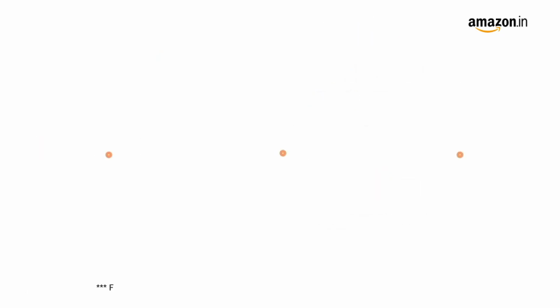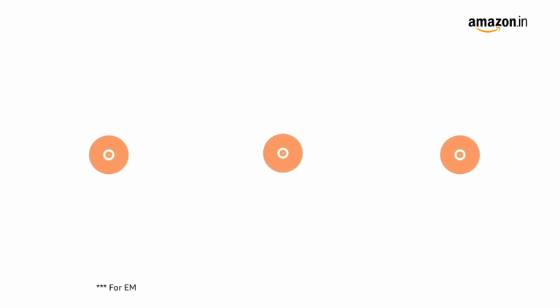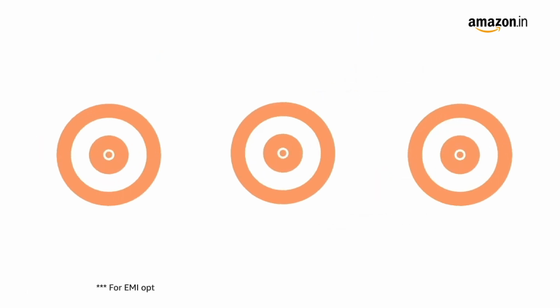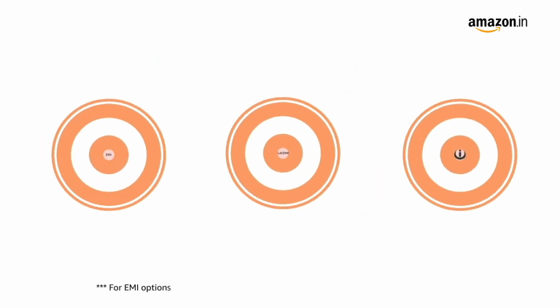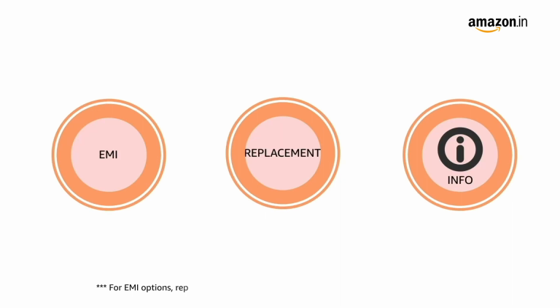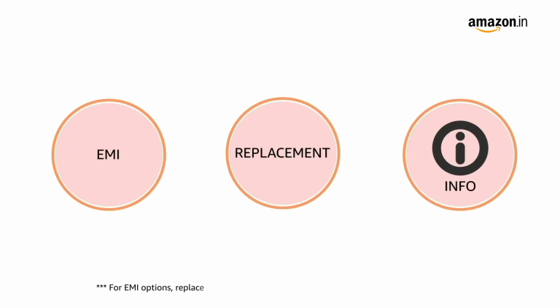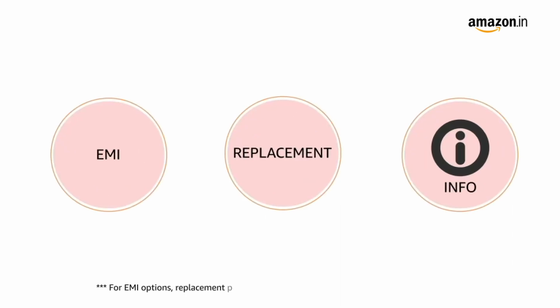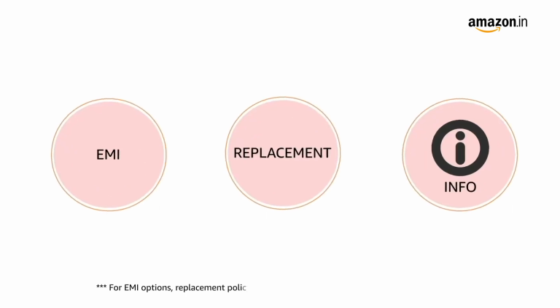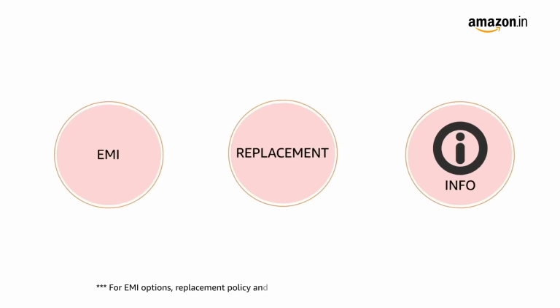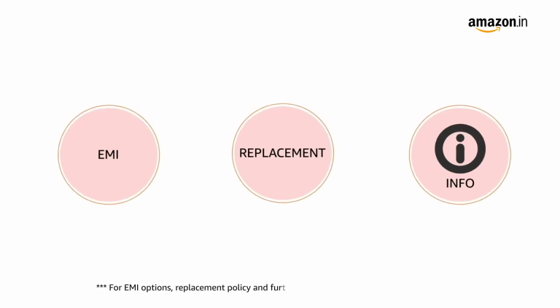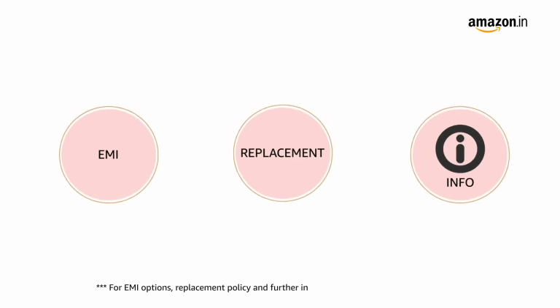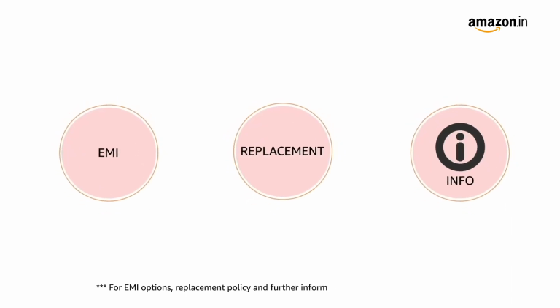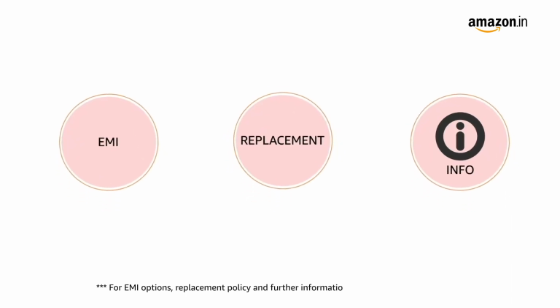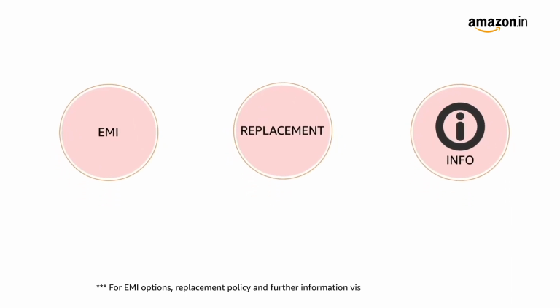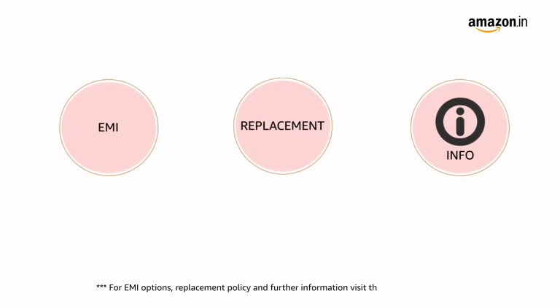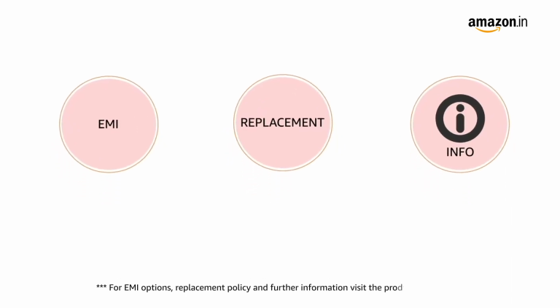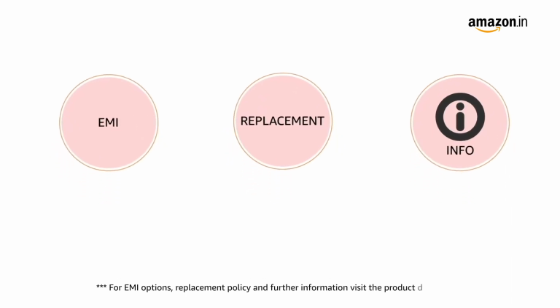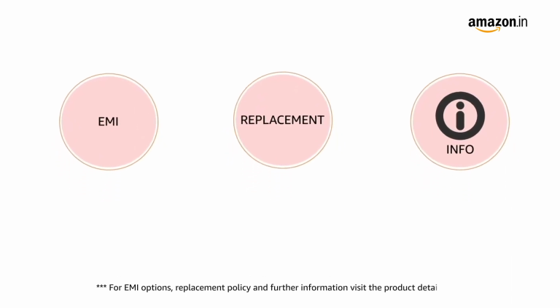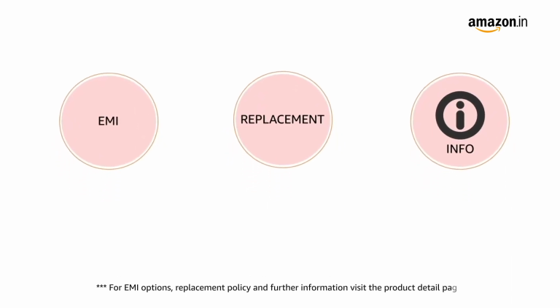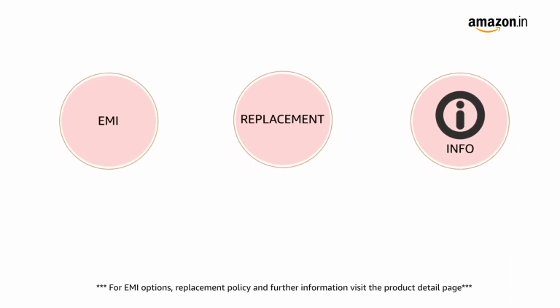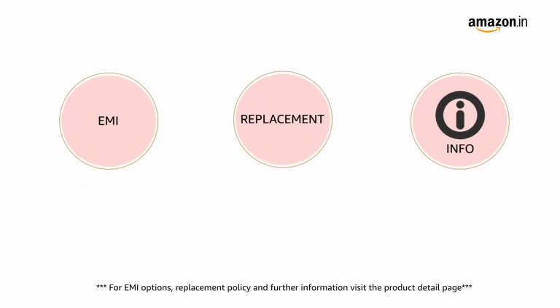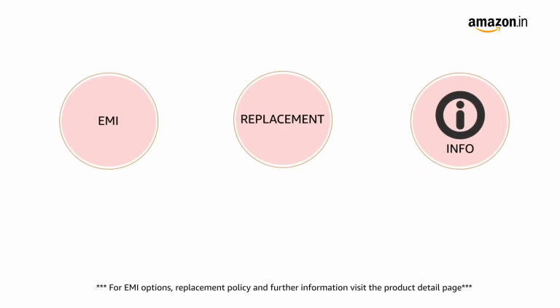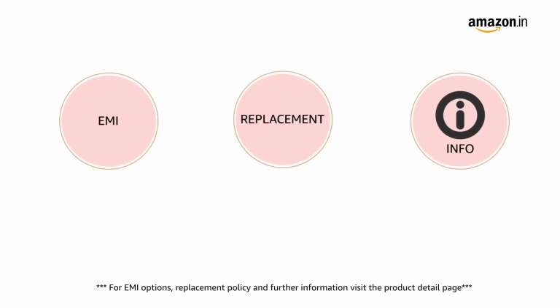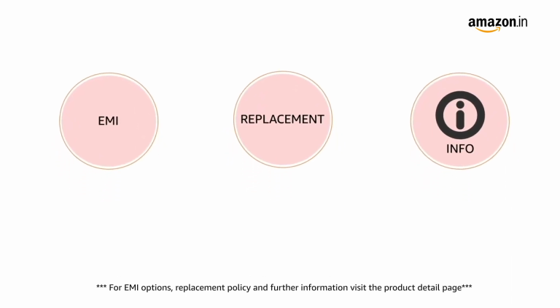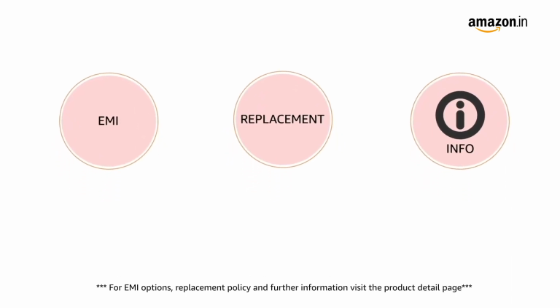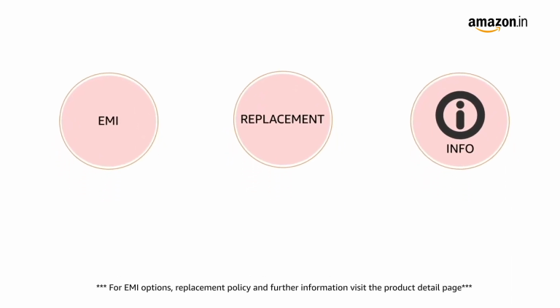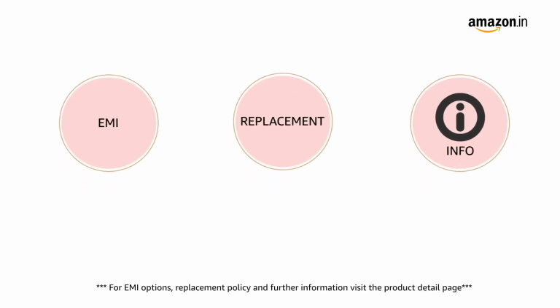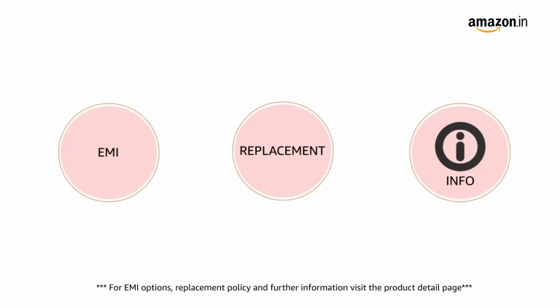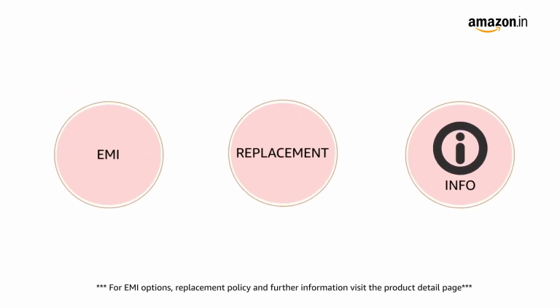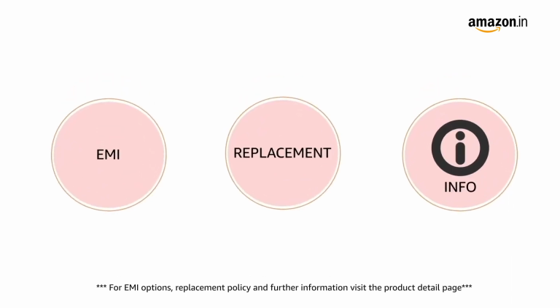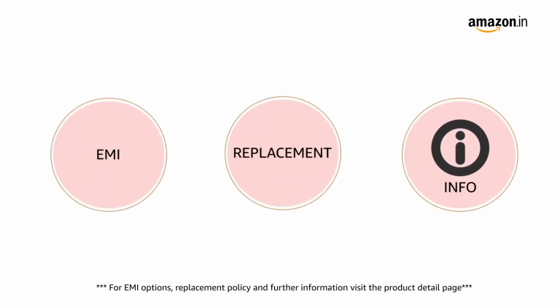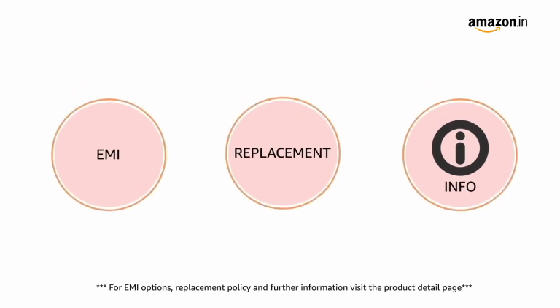For EMI options, replacement policy, and further information, visit the product detail page.